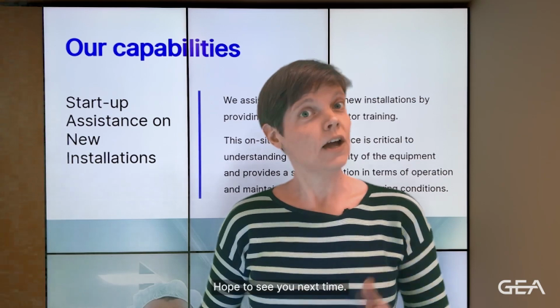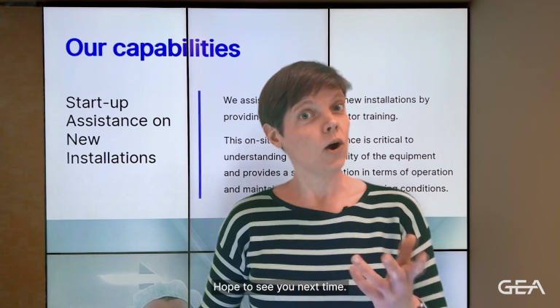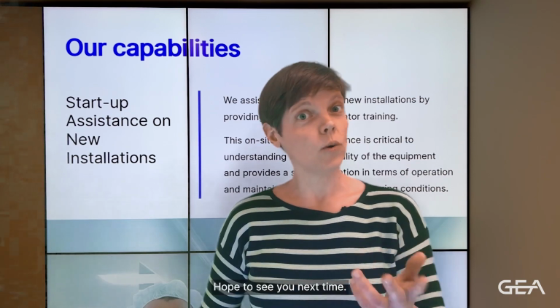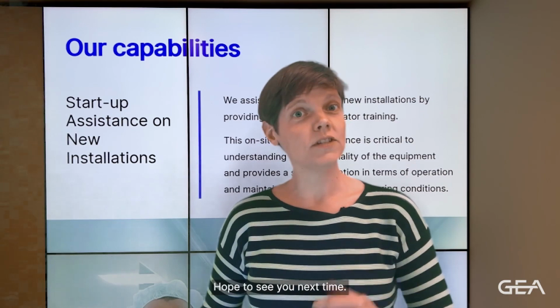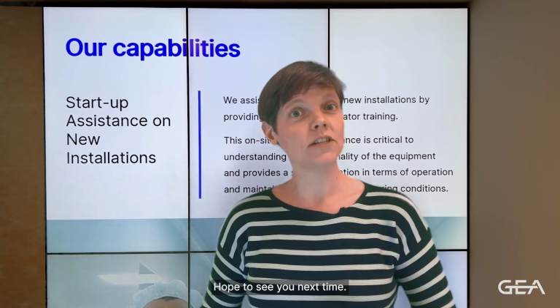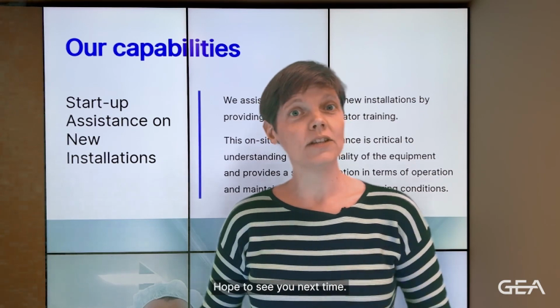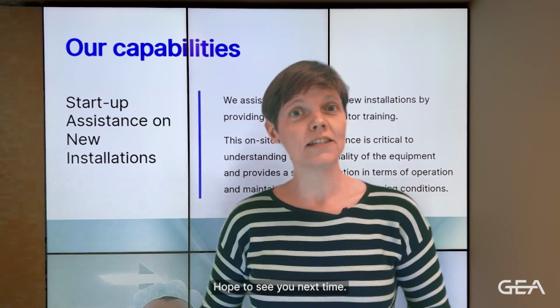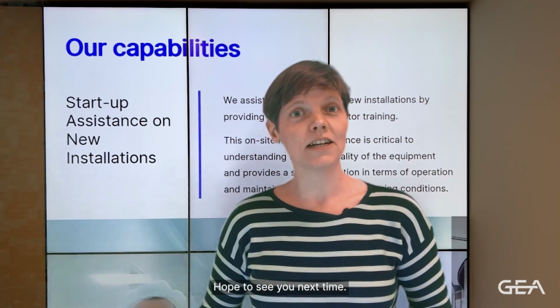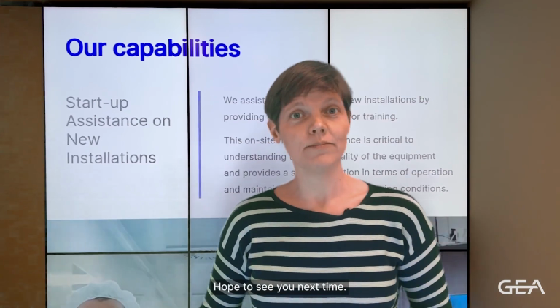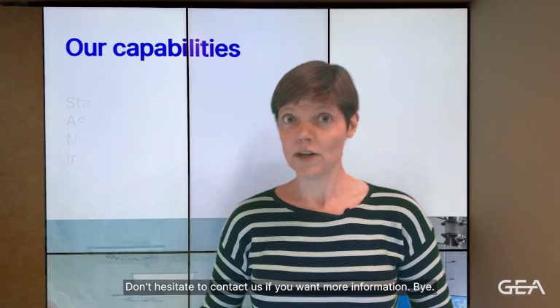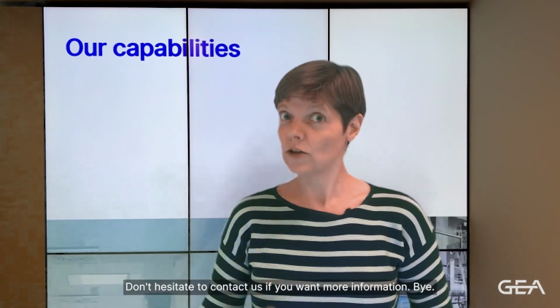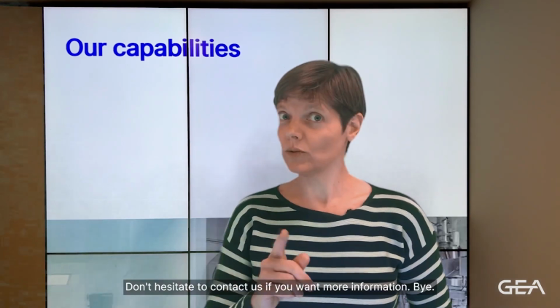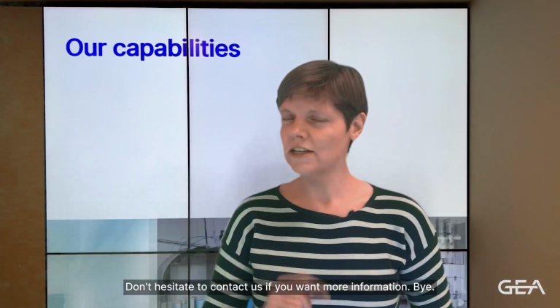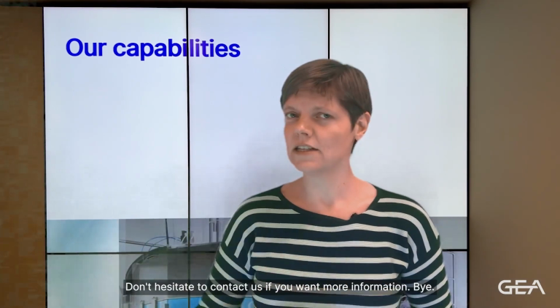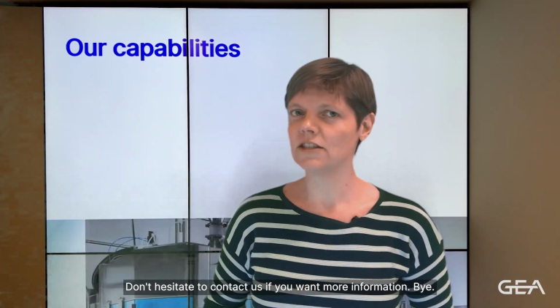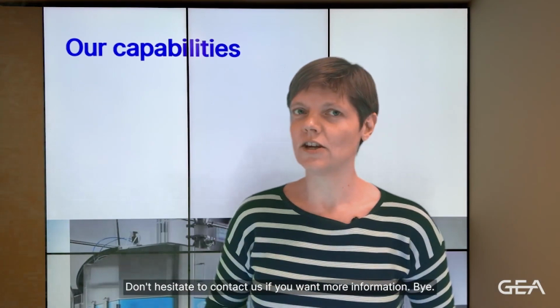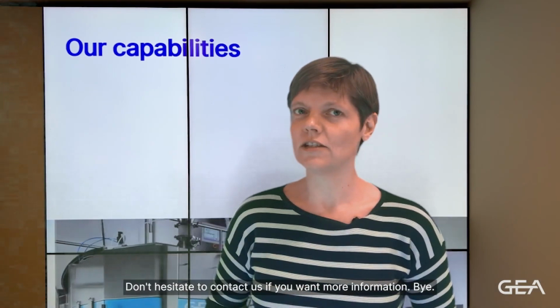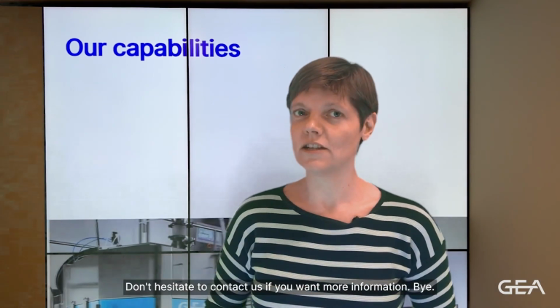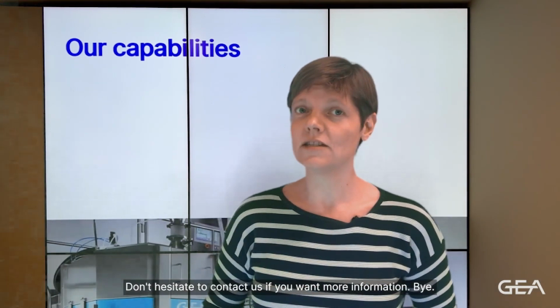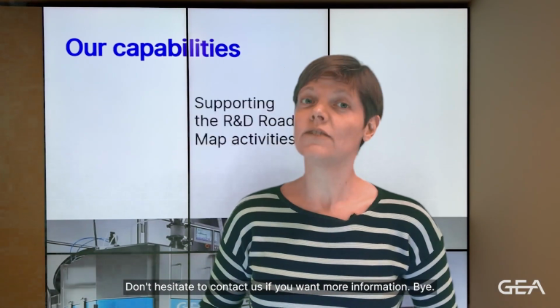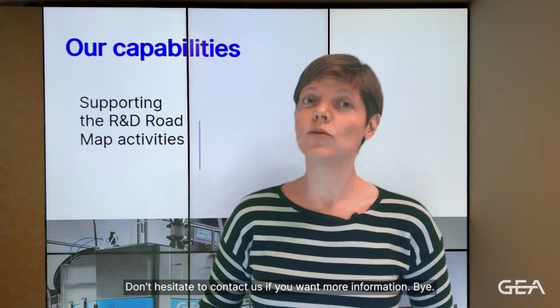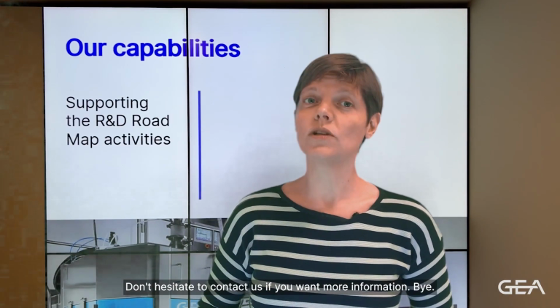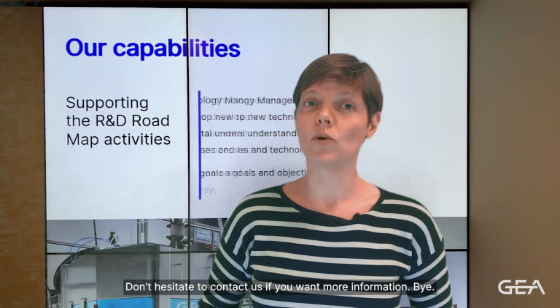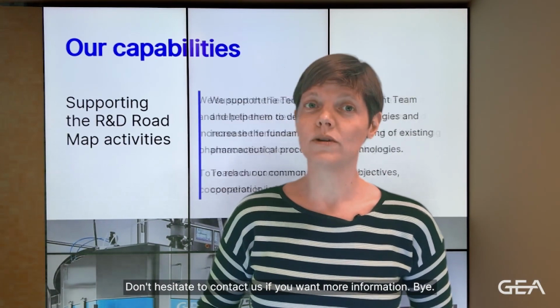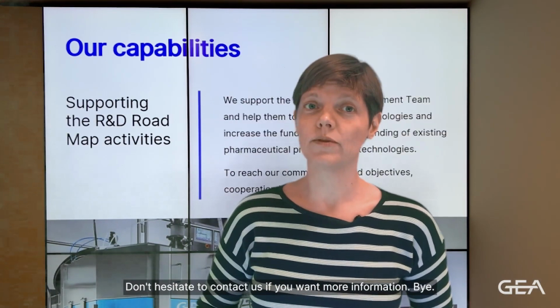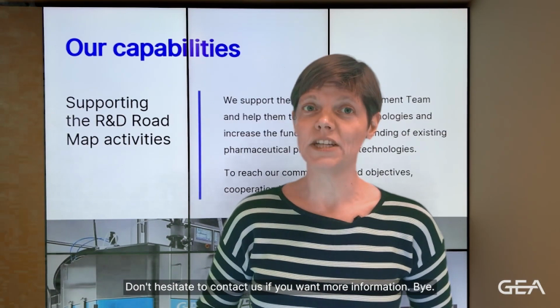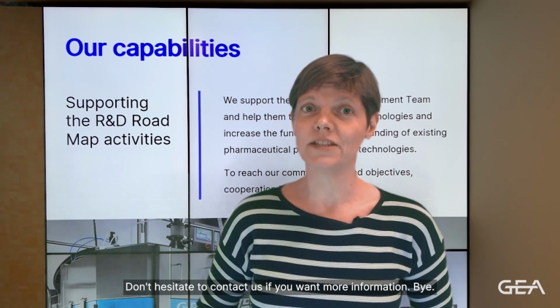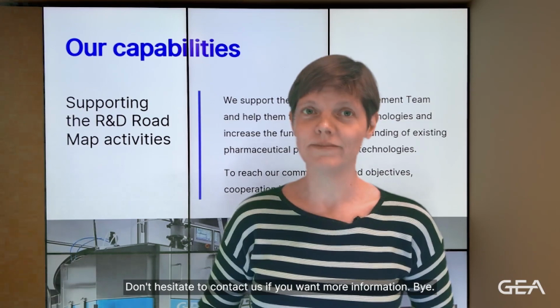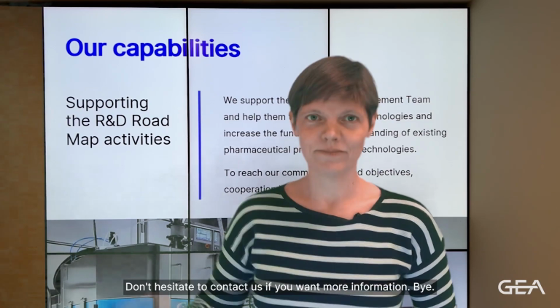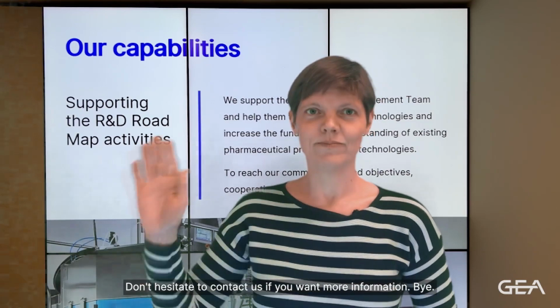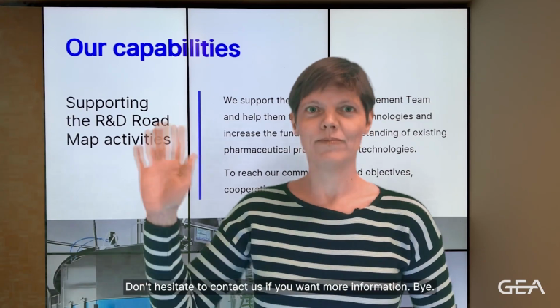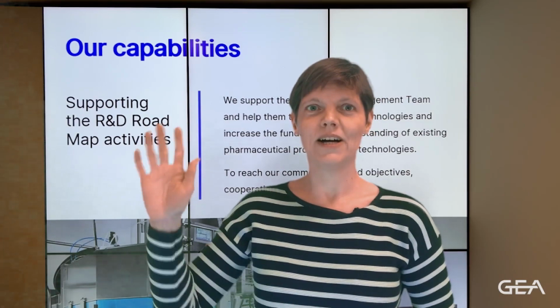Hope to see you next time. Don't hesitate to contact us if you want more information. Bye!